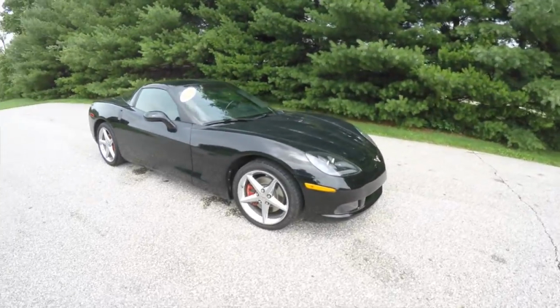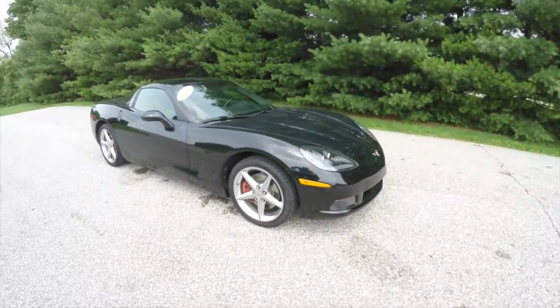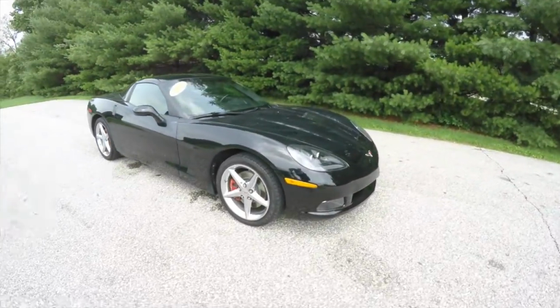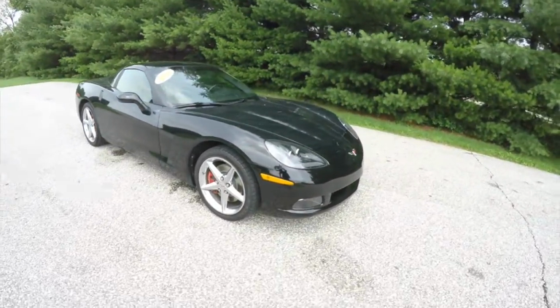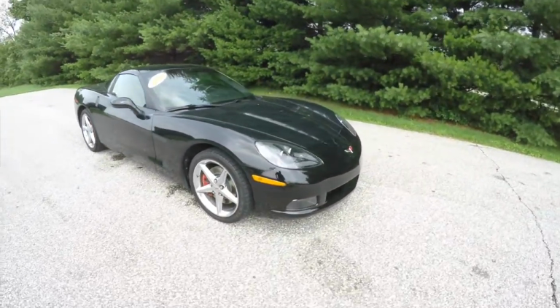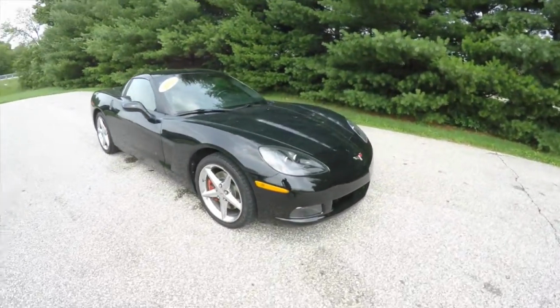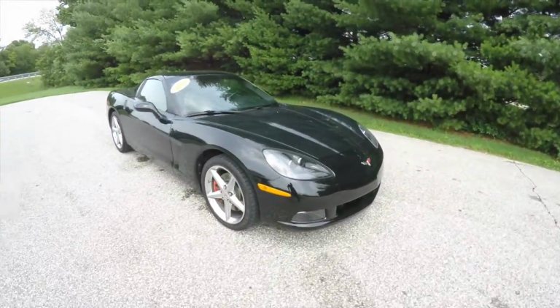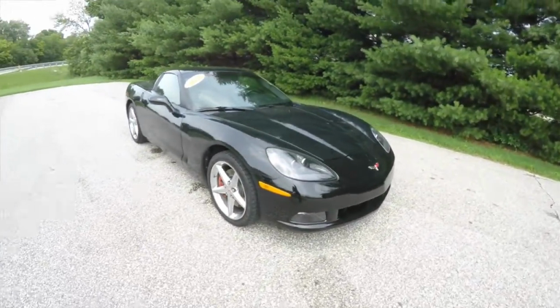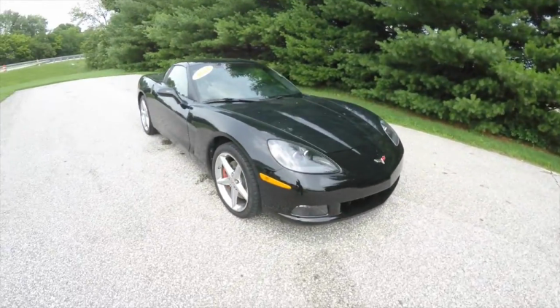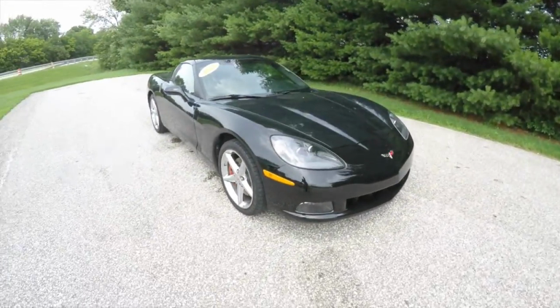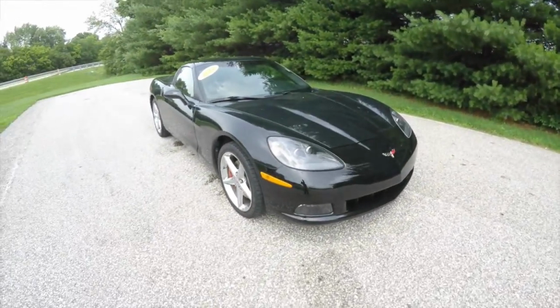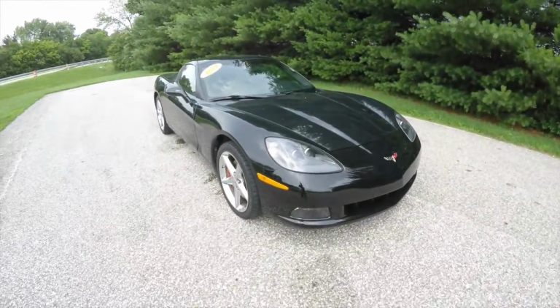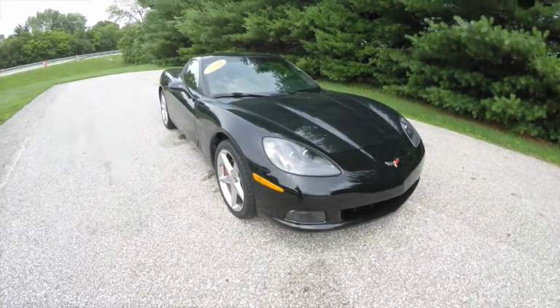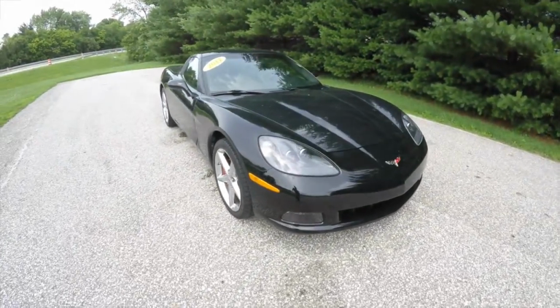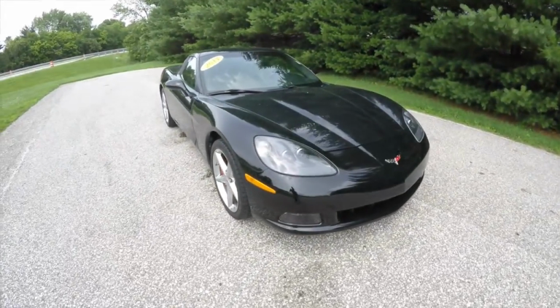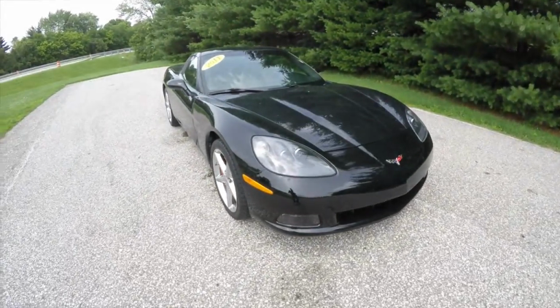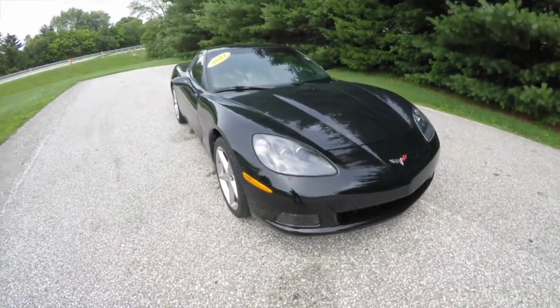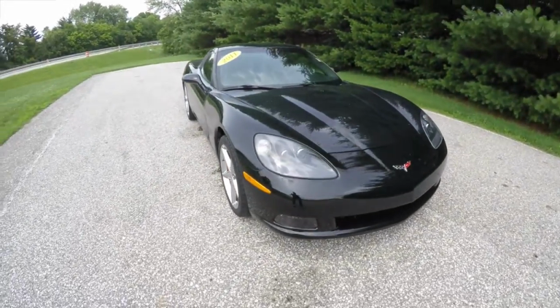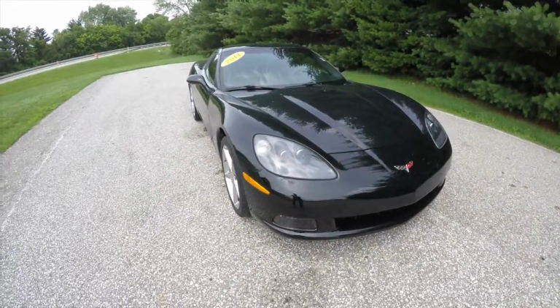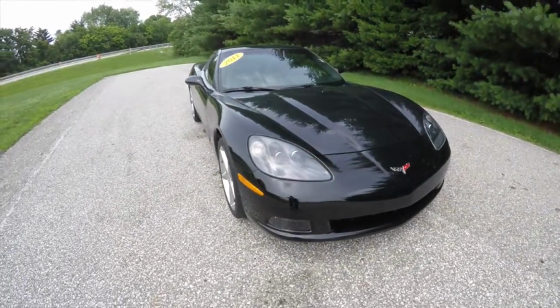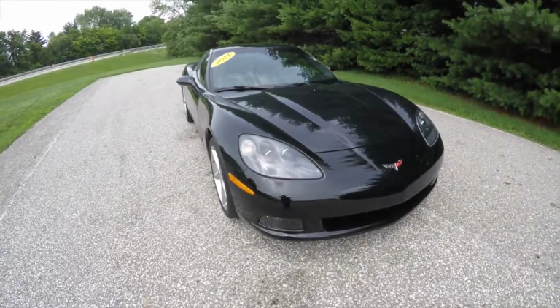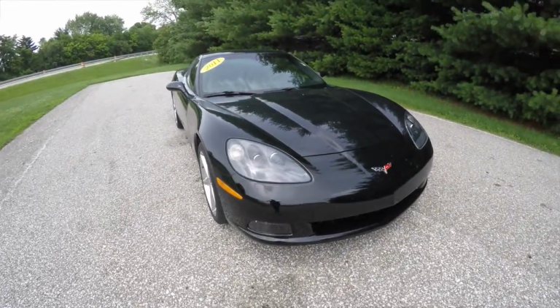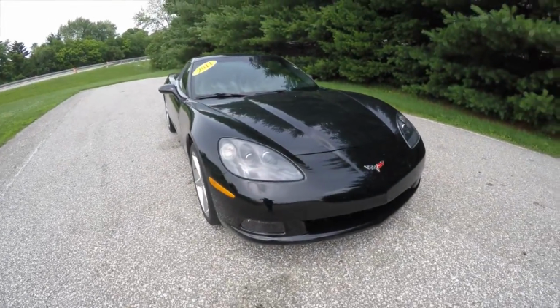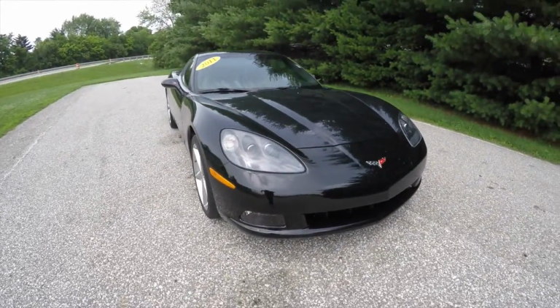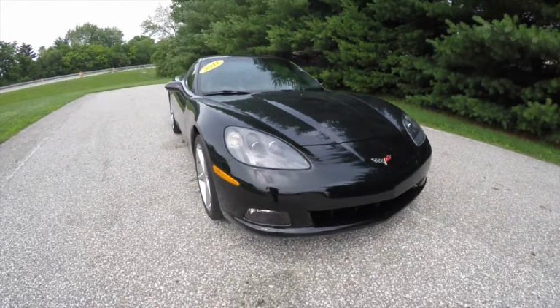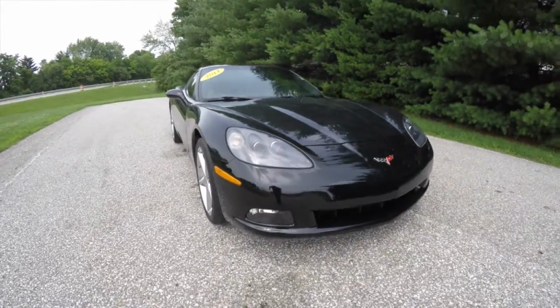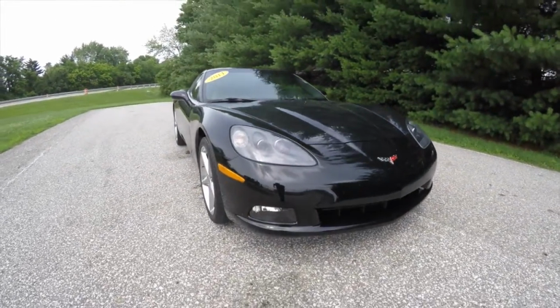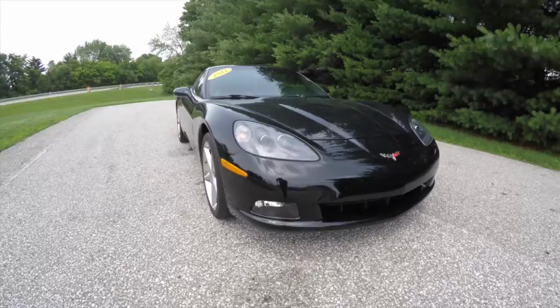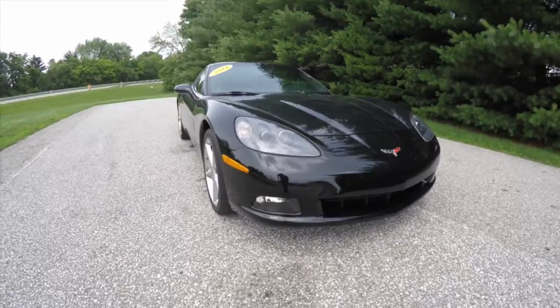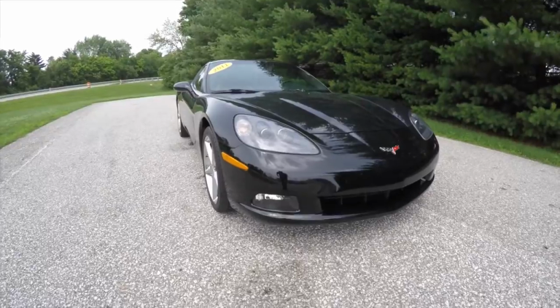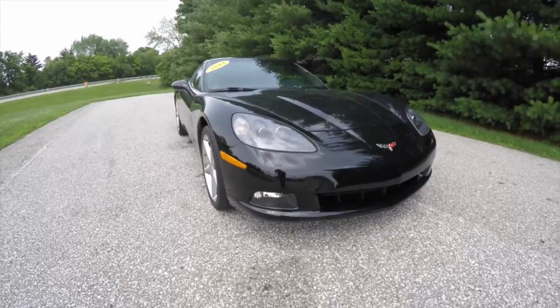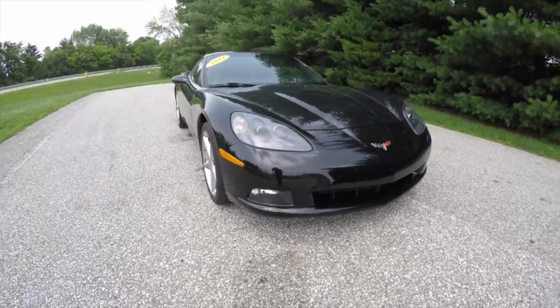Up front, you have xenon high intensity discharge projector beam headlamps and fog lamps.